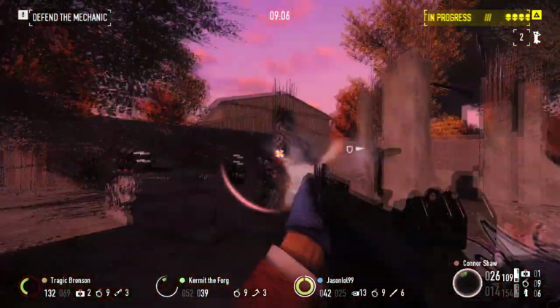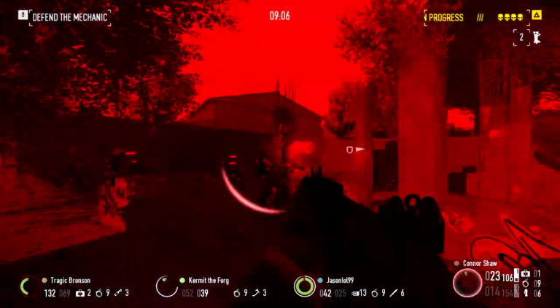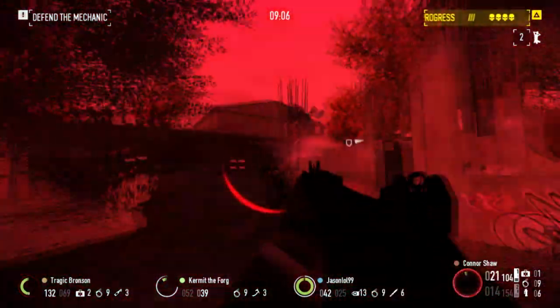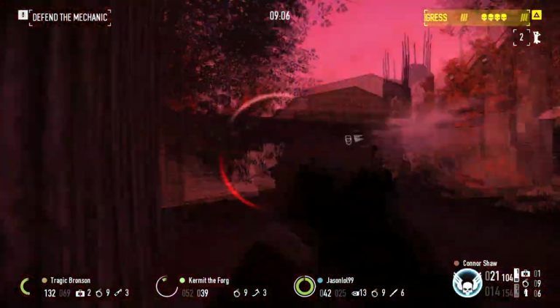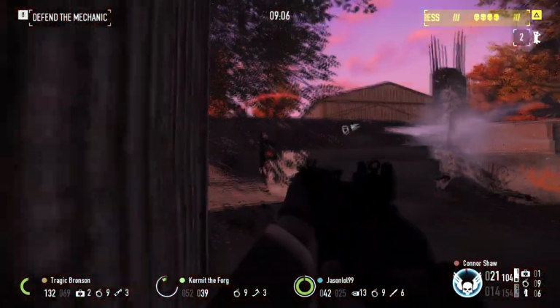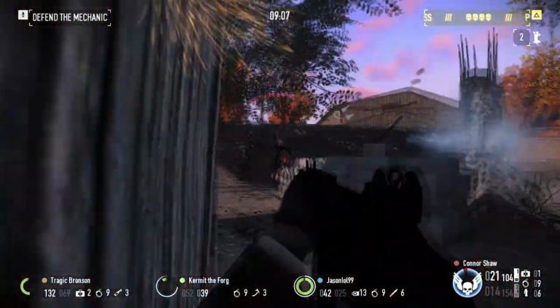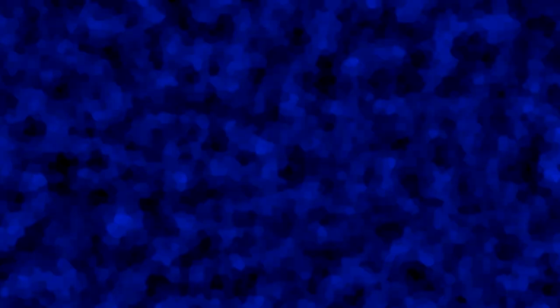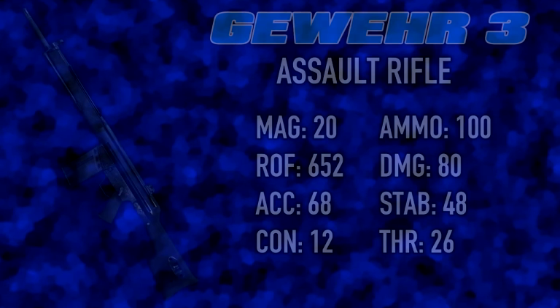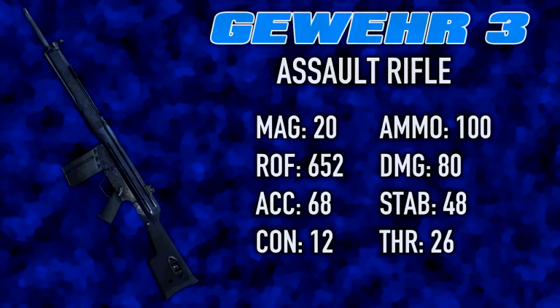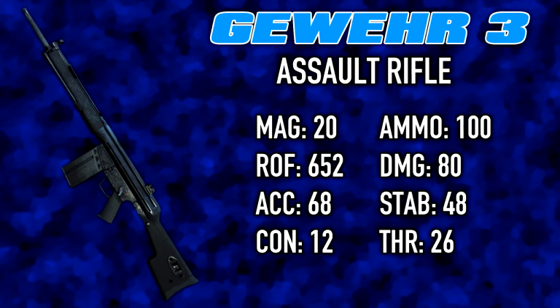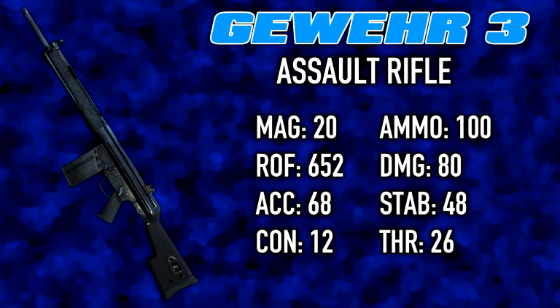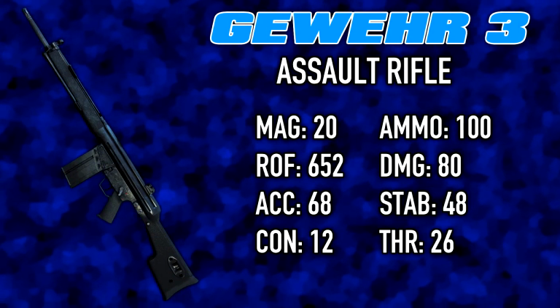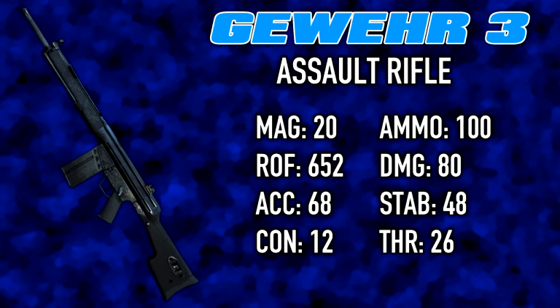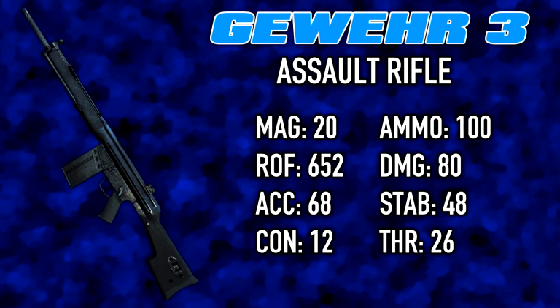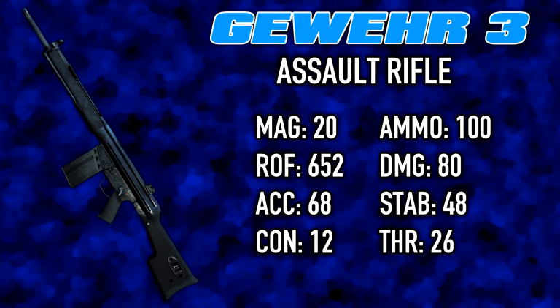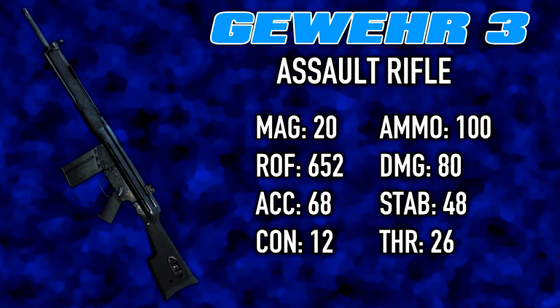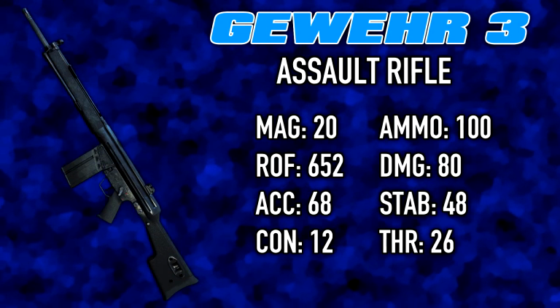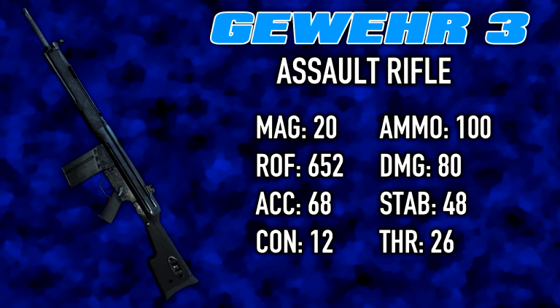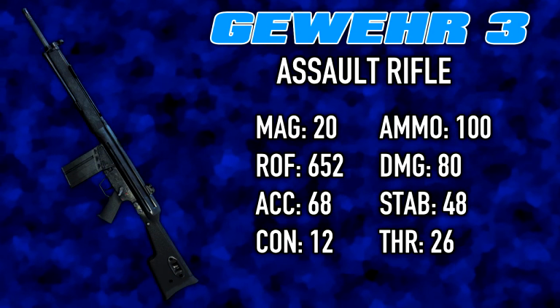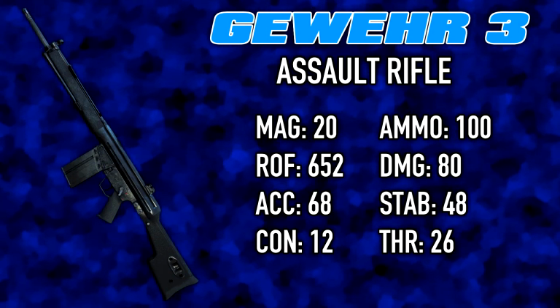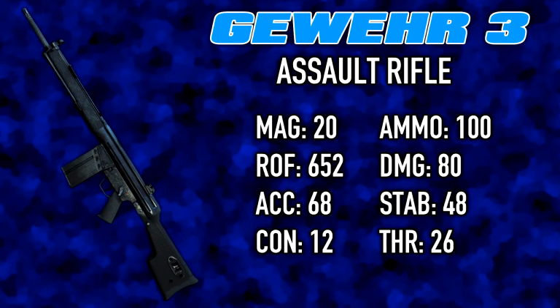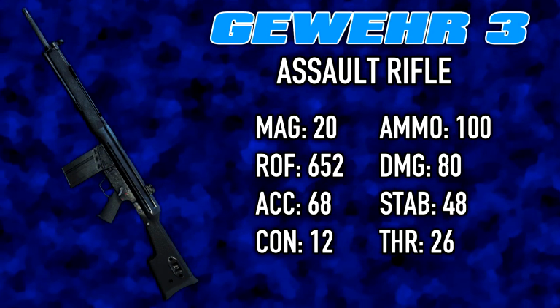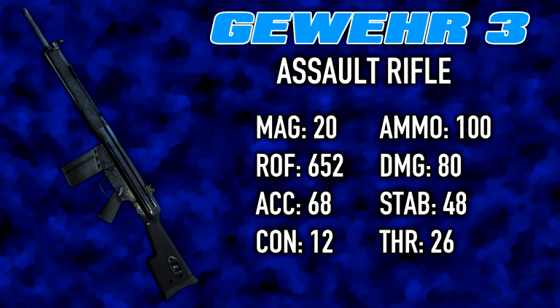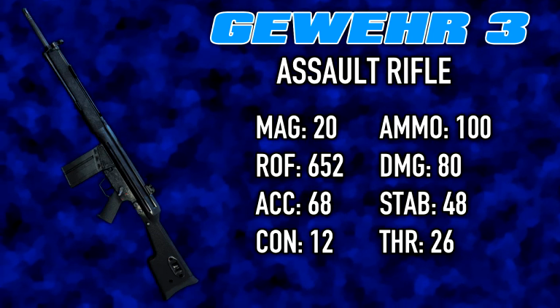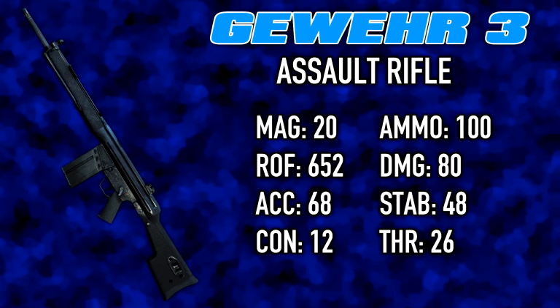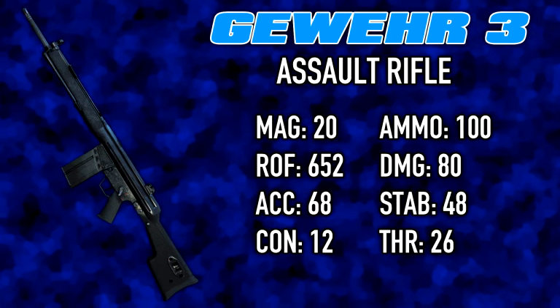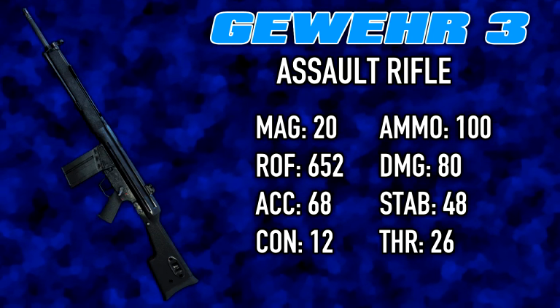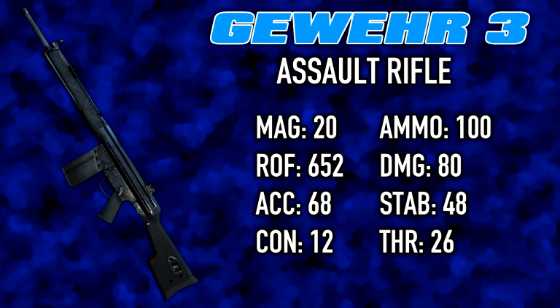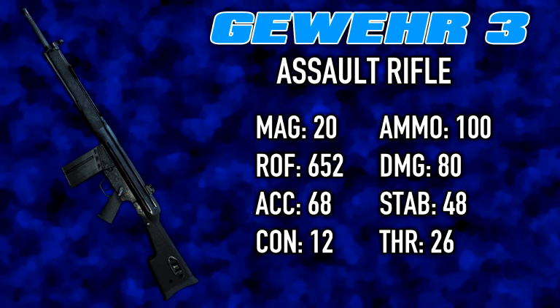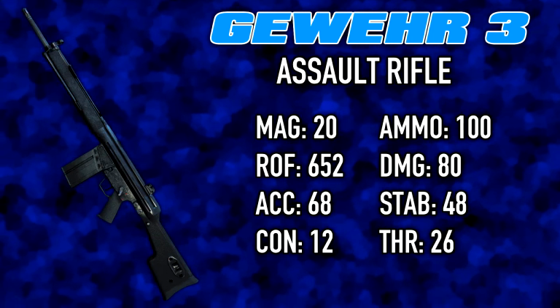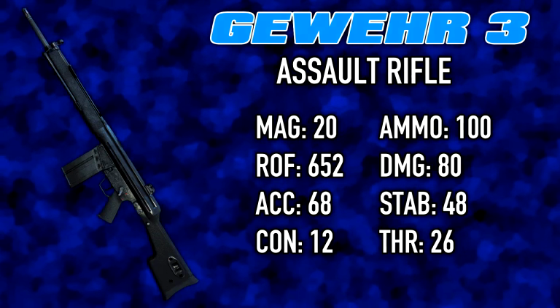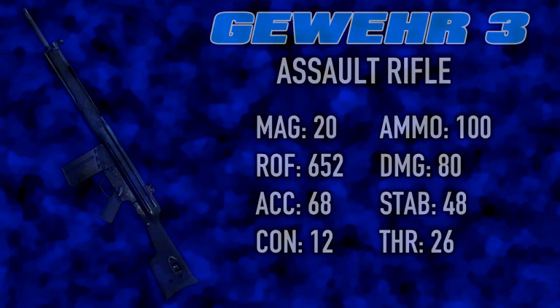If you need a rifle that can support itself on its parent DLC alone, the Gecko could do the trick. For the last rifle in this pack, we have the Gurer 3, a highly customizable battle rifle.